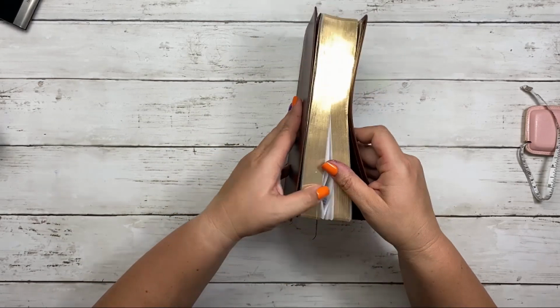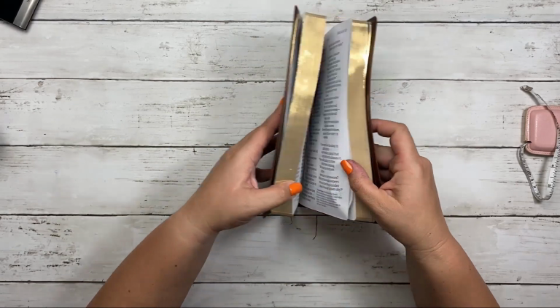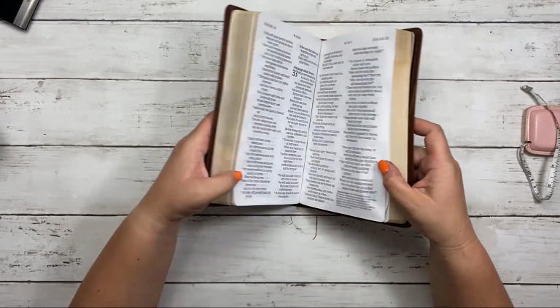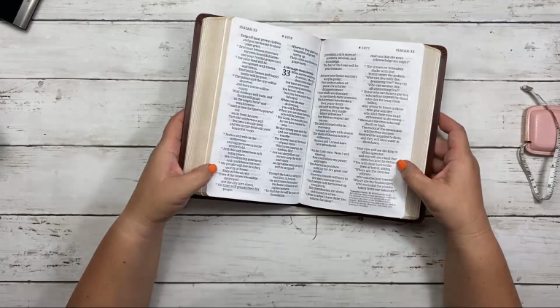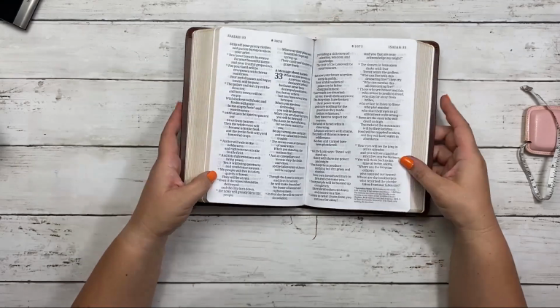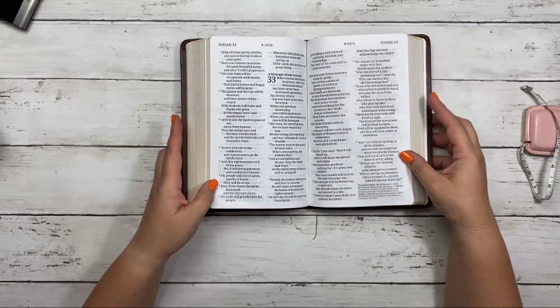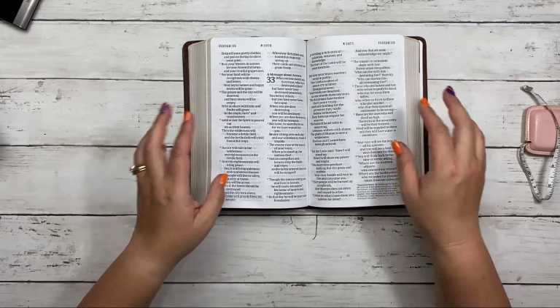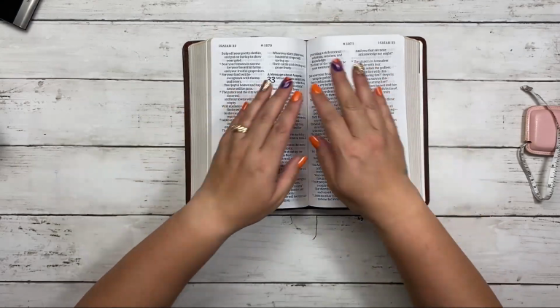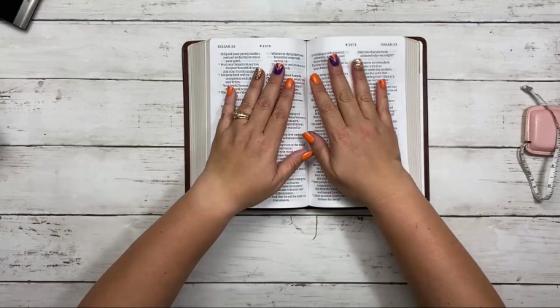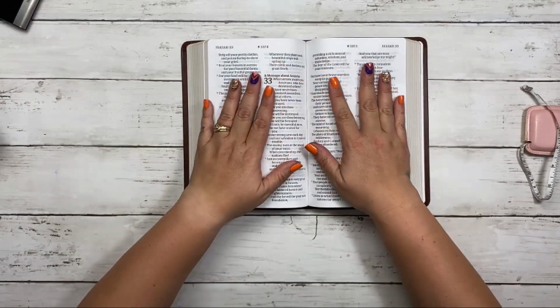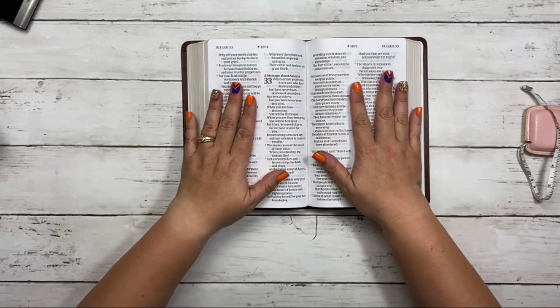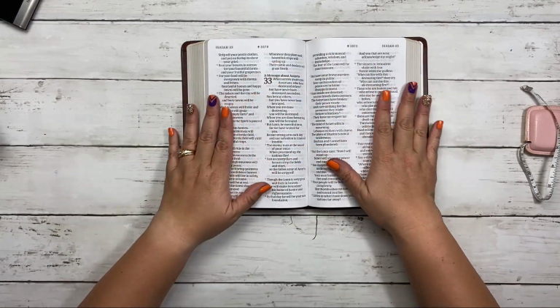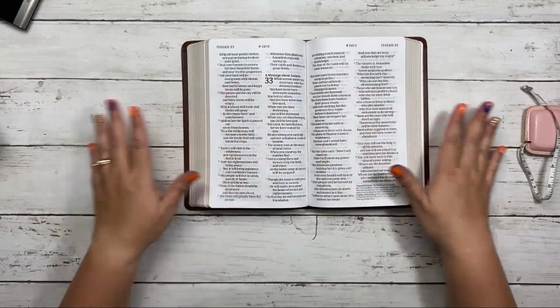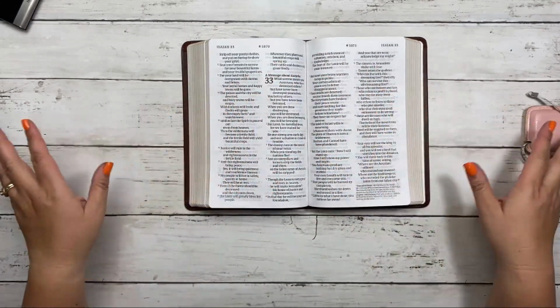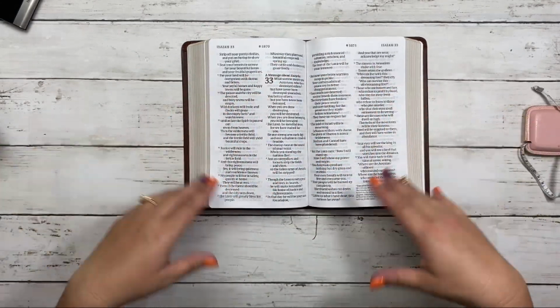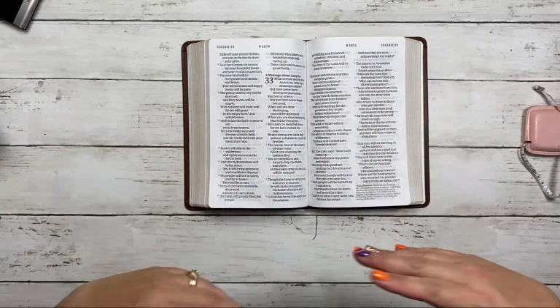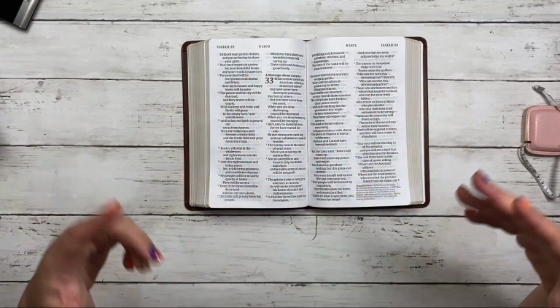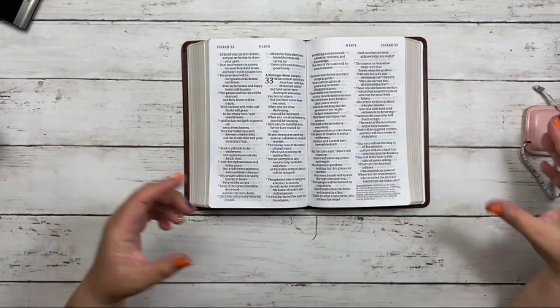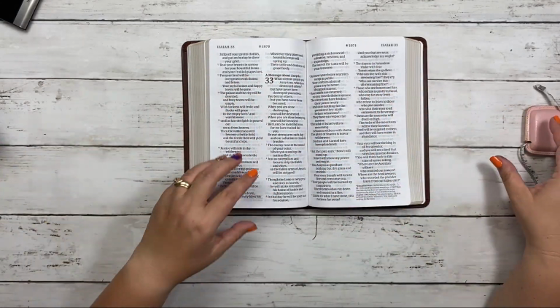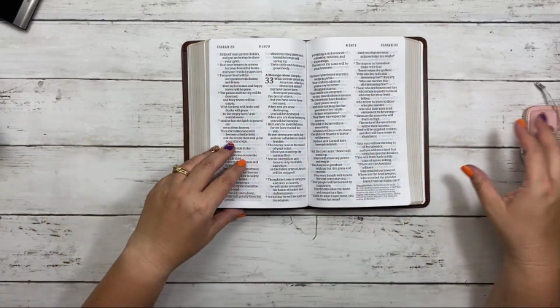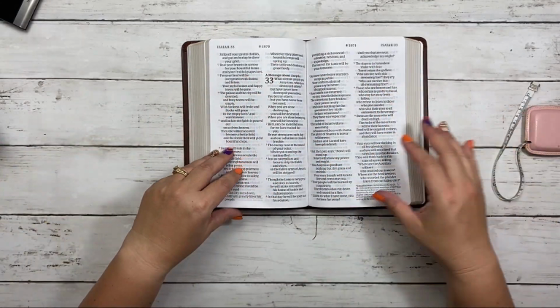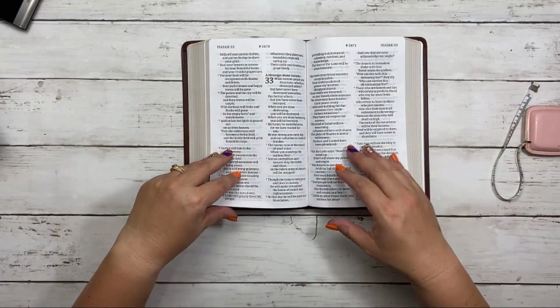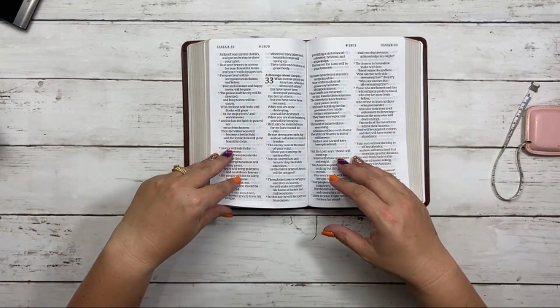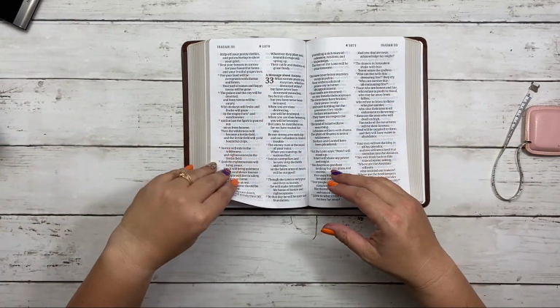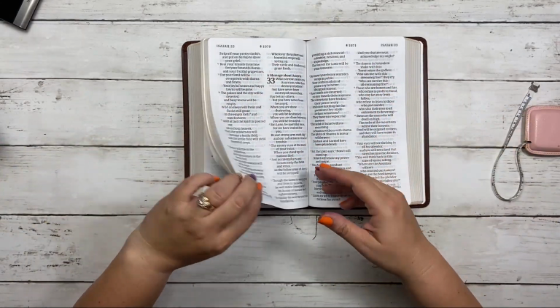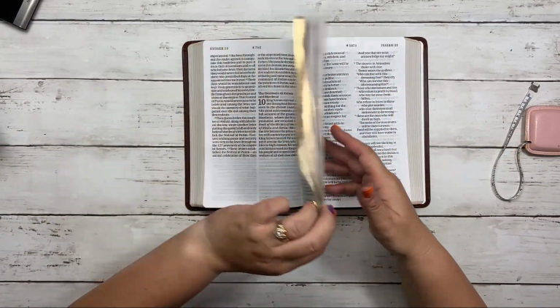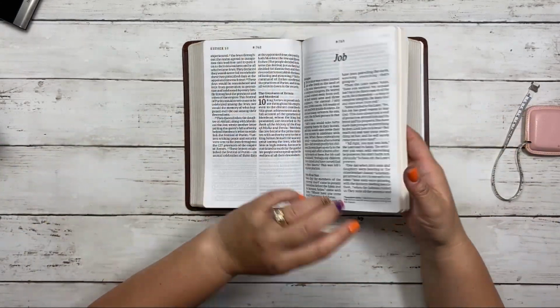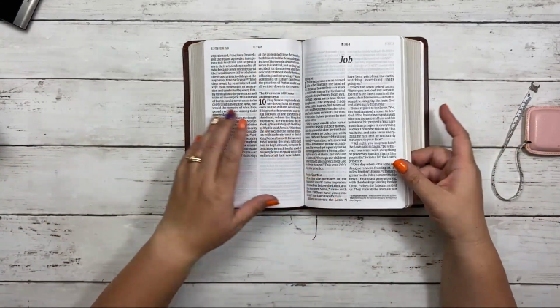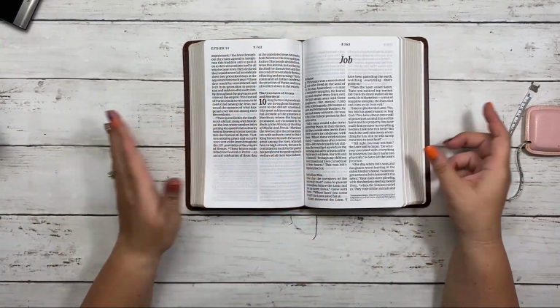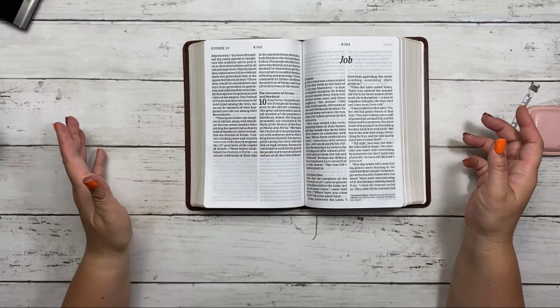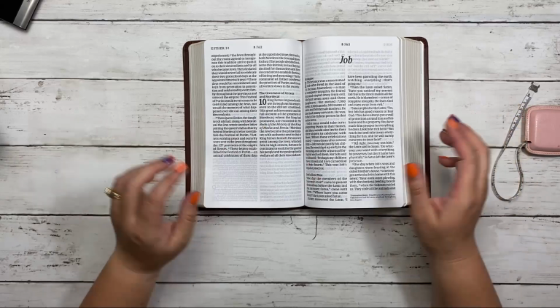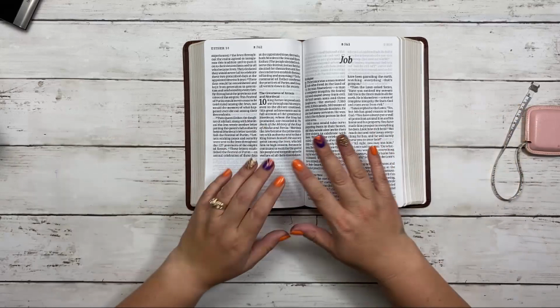It has one bookmark that matches it — a little brown bookmark. It's just a nice little beautiful Bible. Smells wonderful with the leather. Very high quality. It would be great as a gift for someone — Father's Day, graduation, stuff like that. Love it.